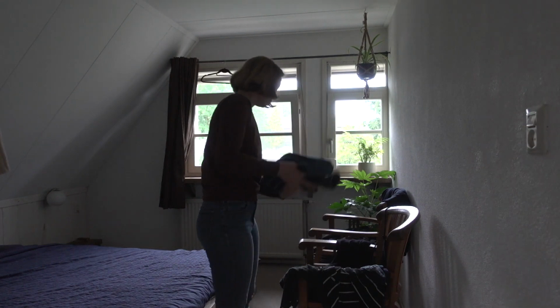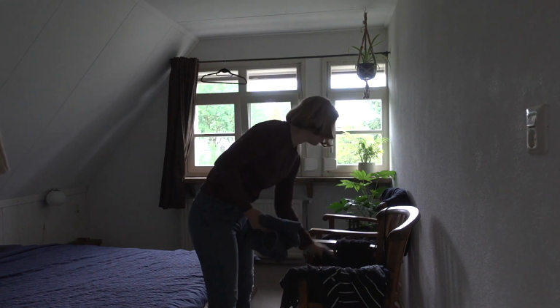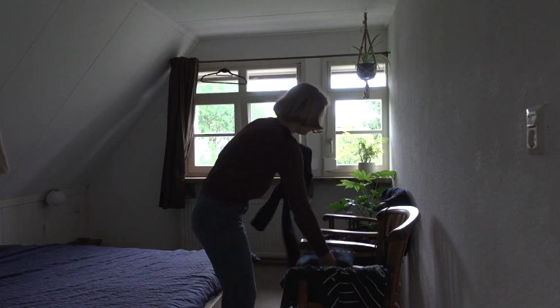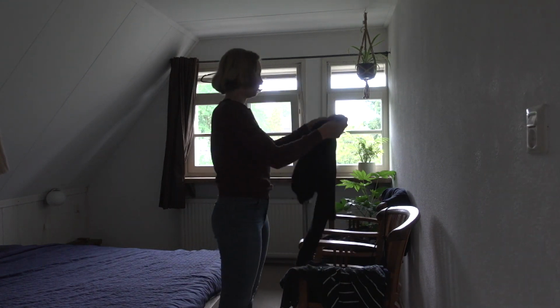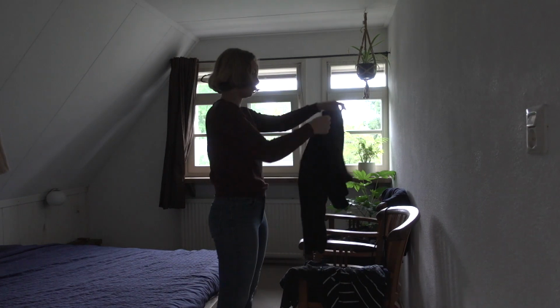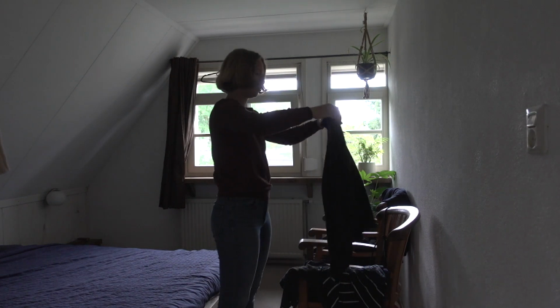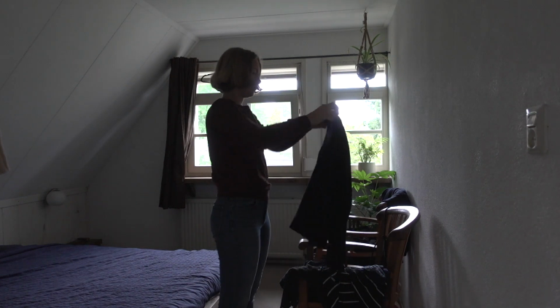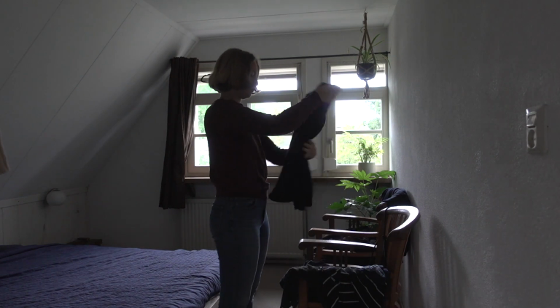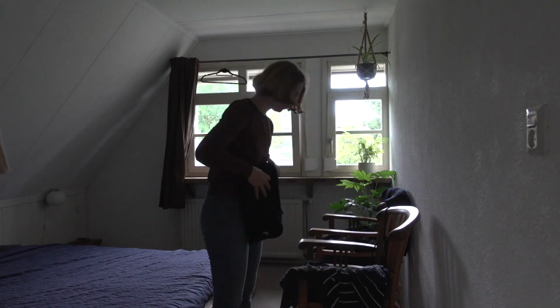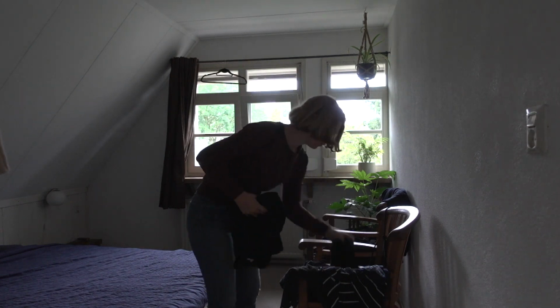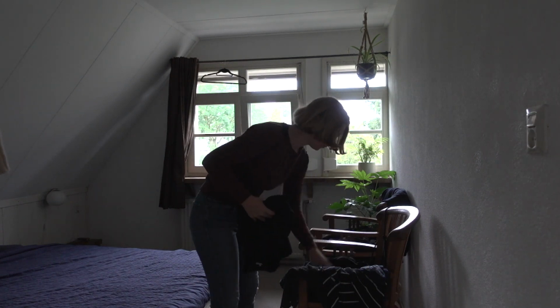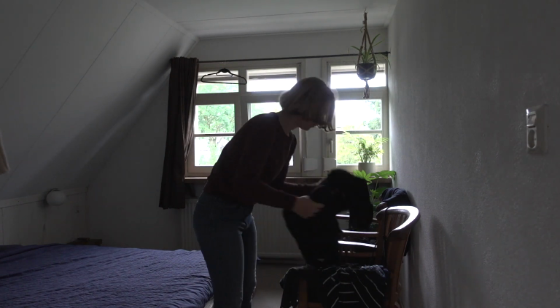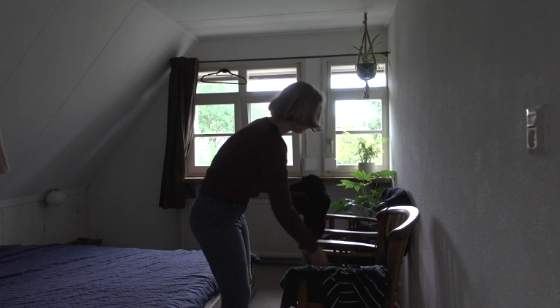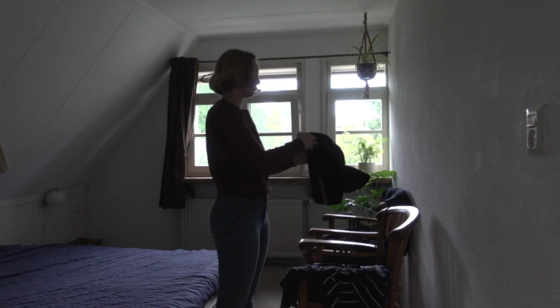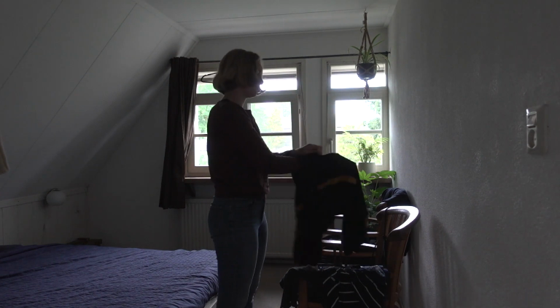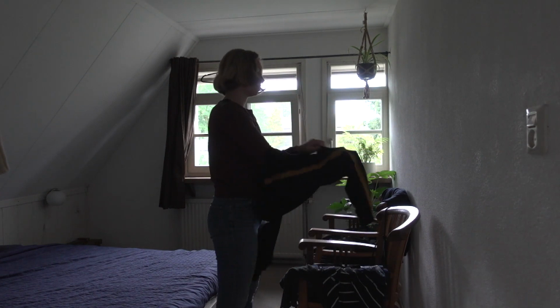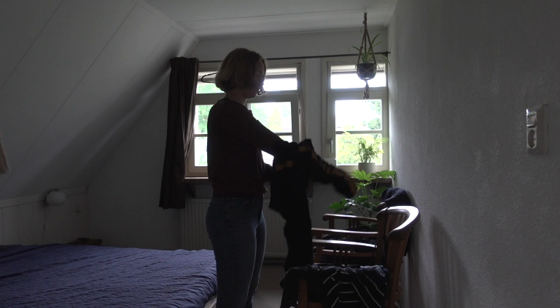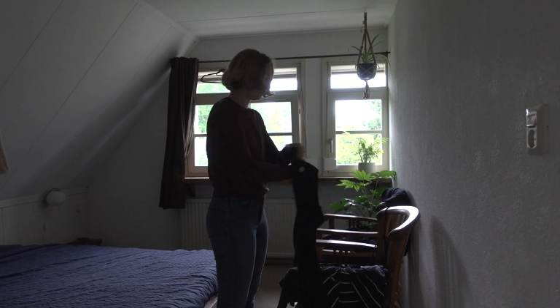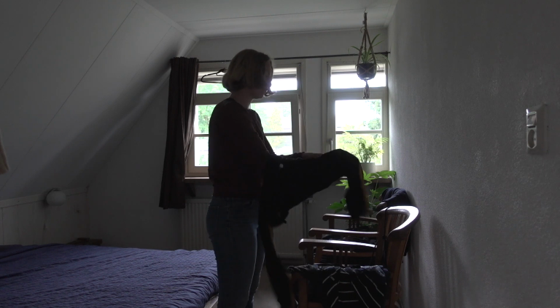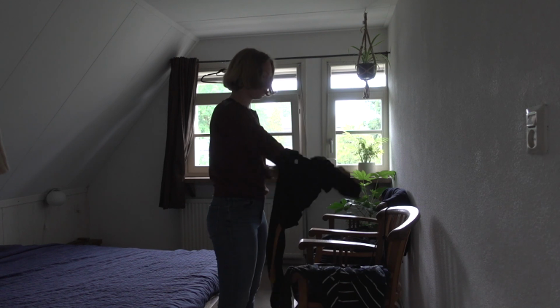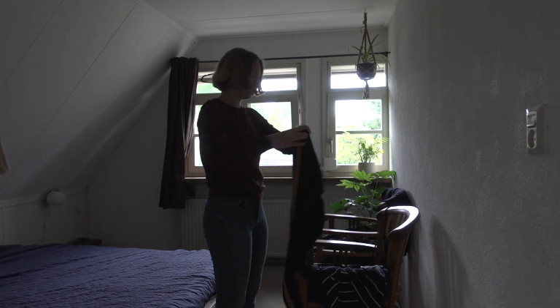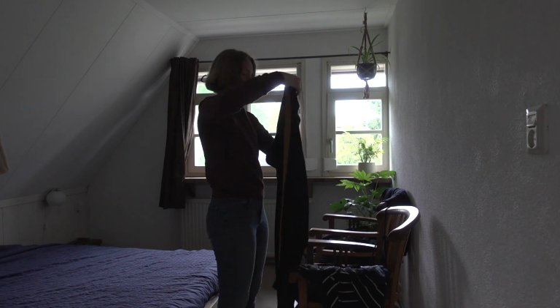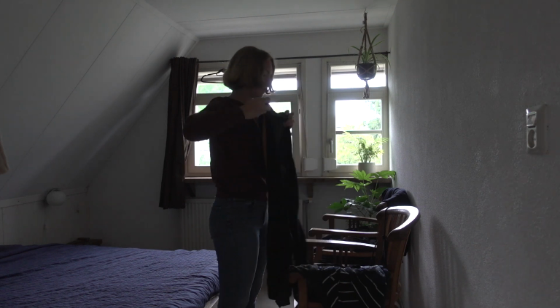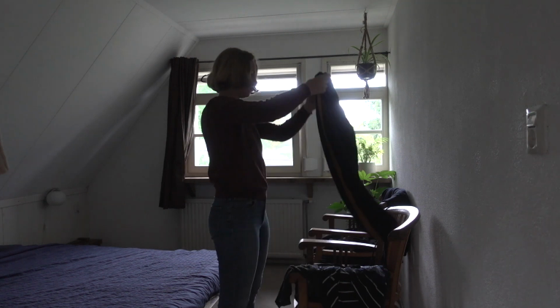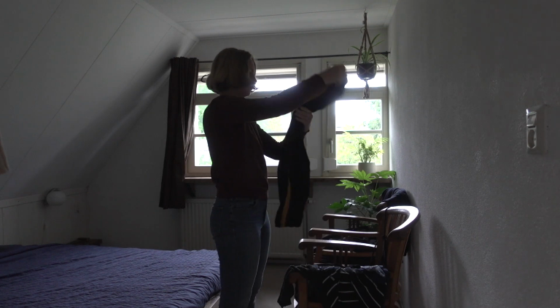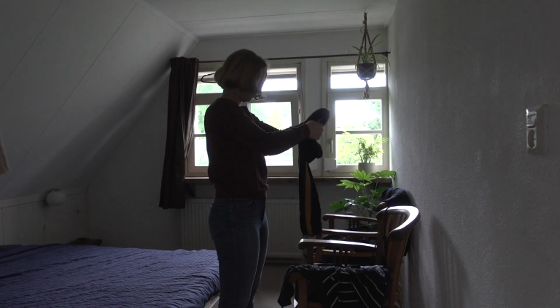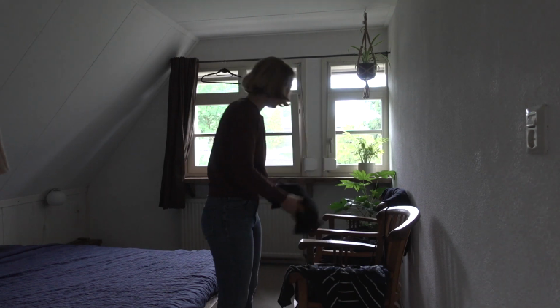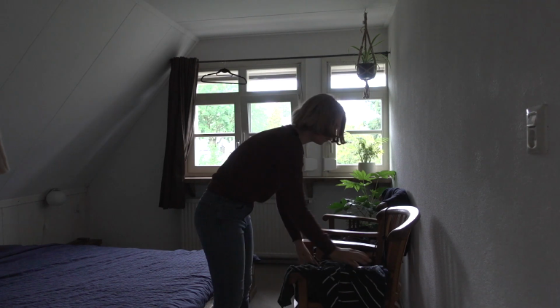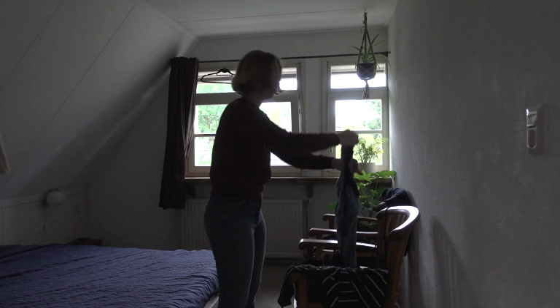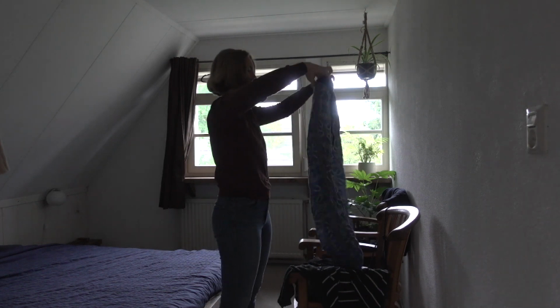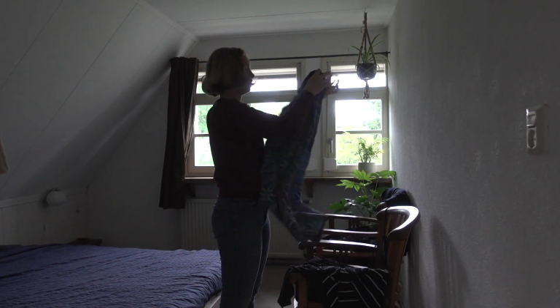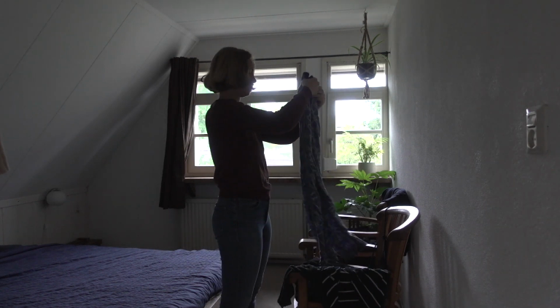Mine always gets messy within a day. So here I'm just folding the clothes that can be worn a second time and sorting clothes that need to go in the laundry.